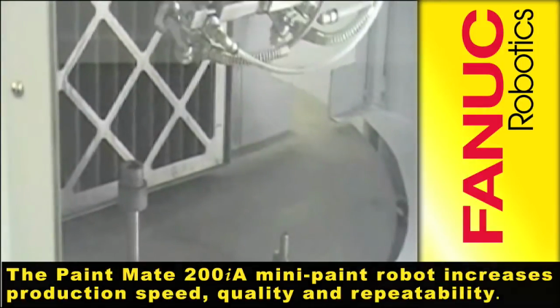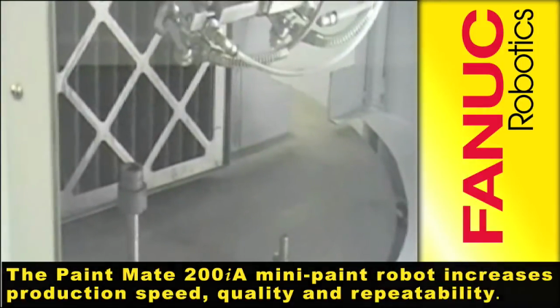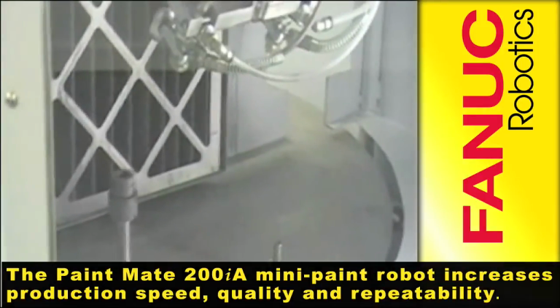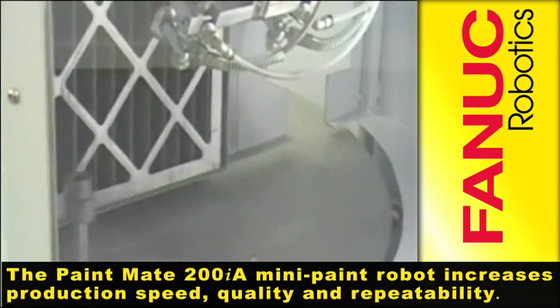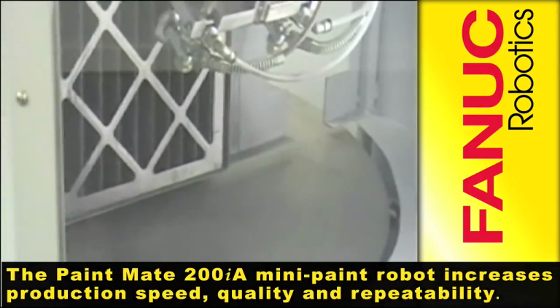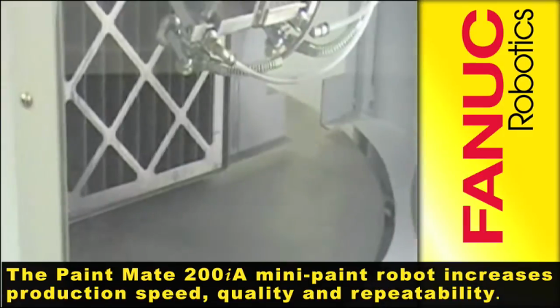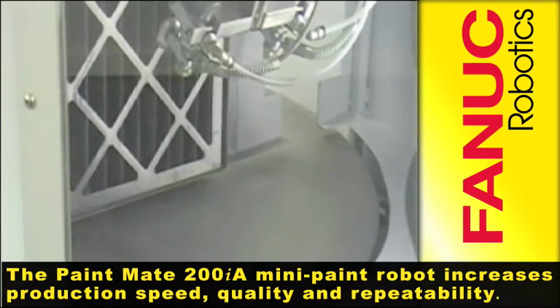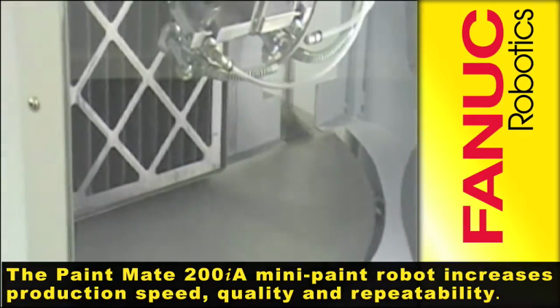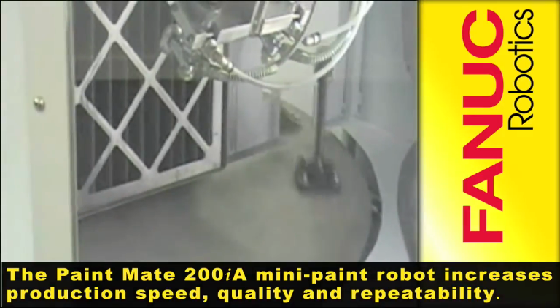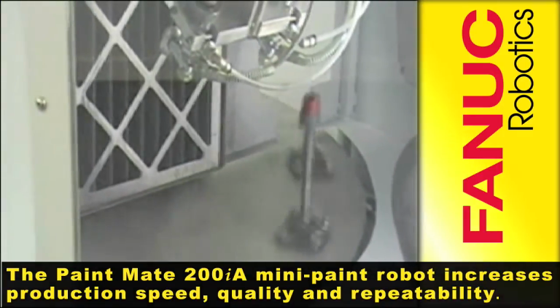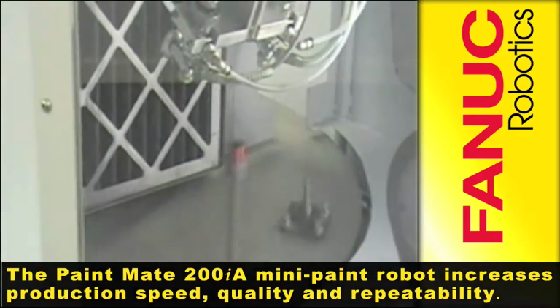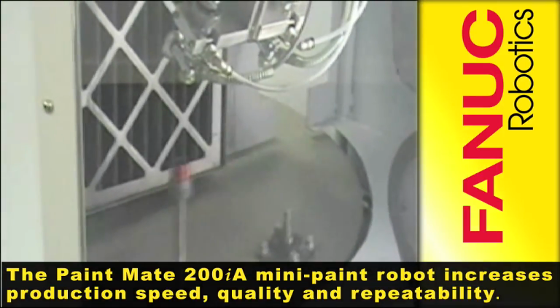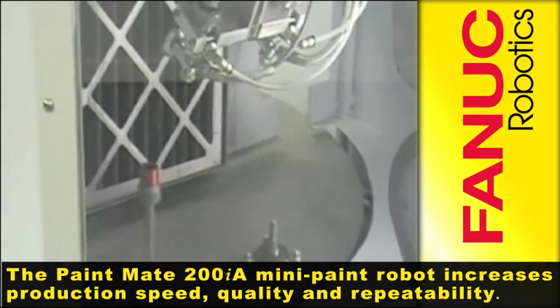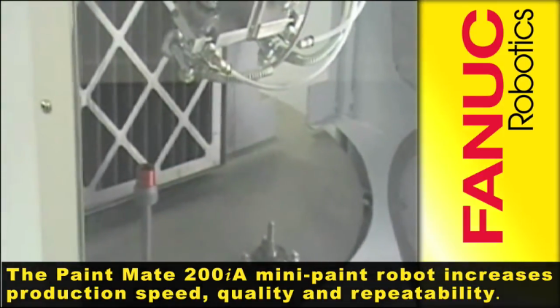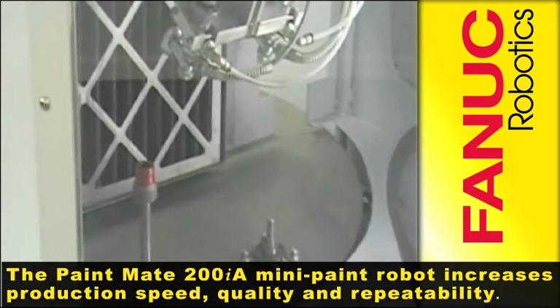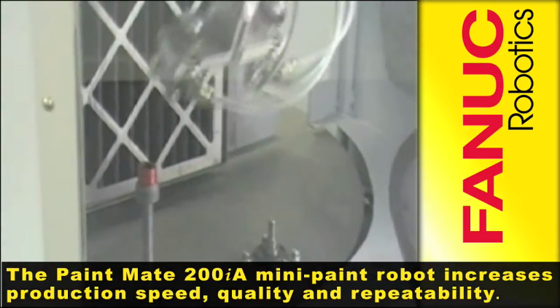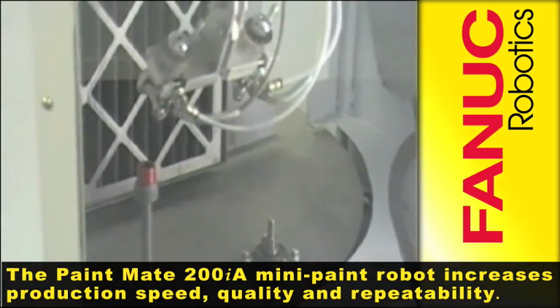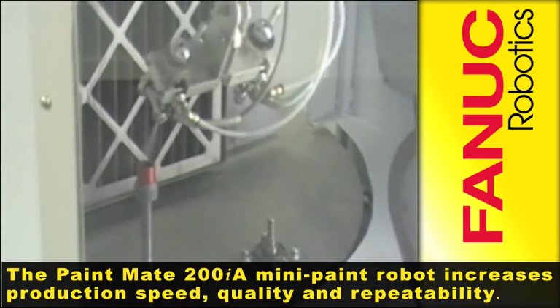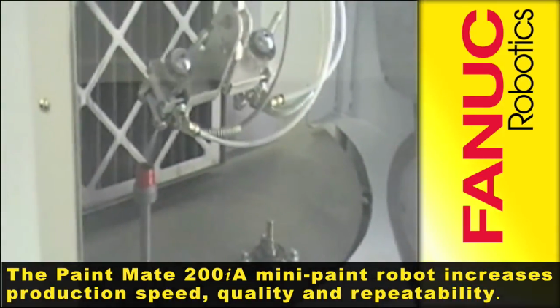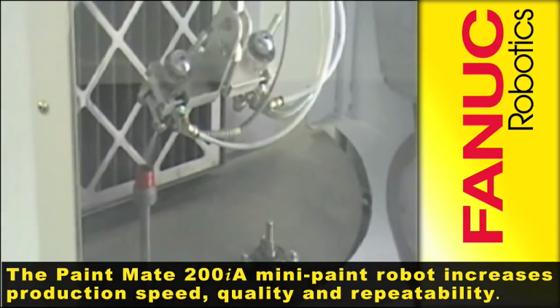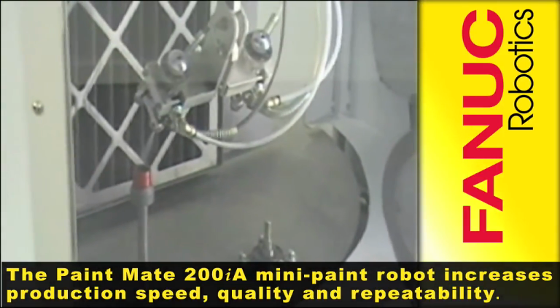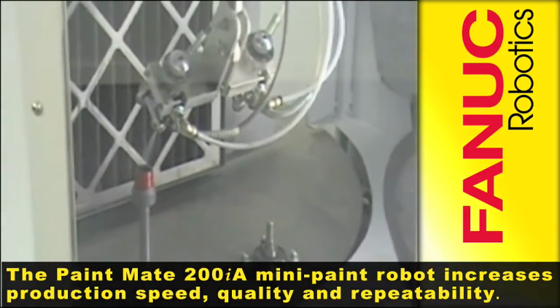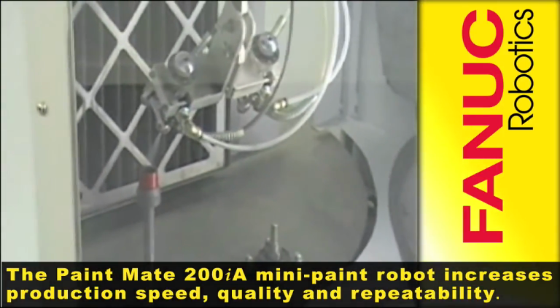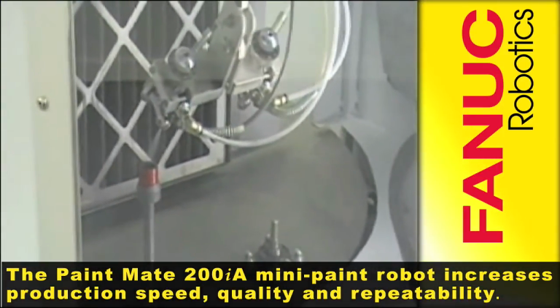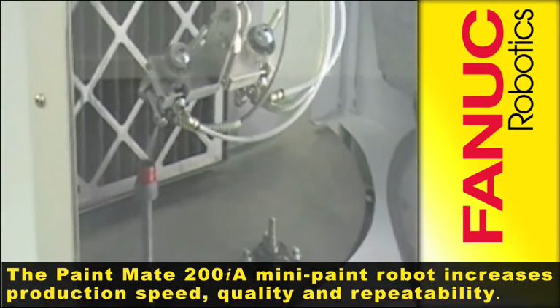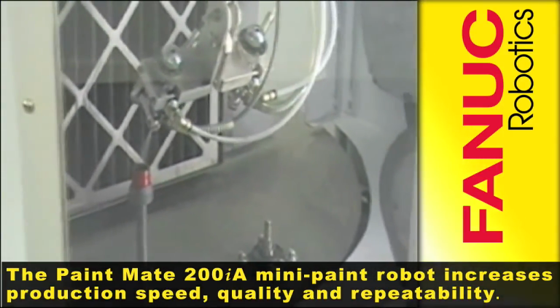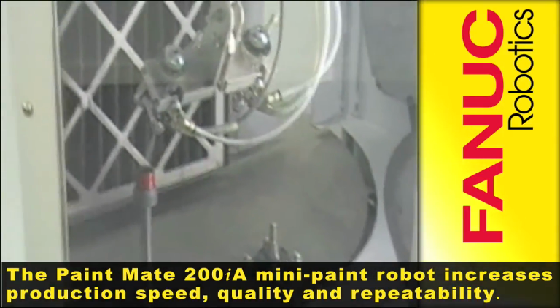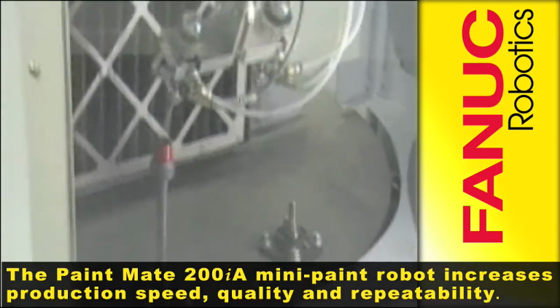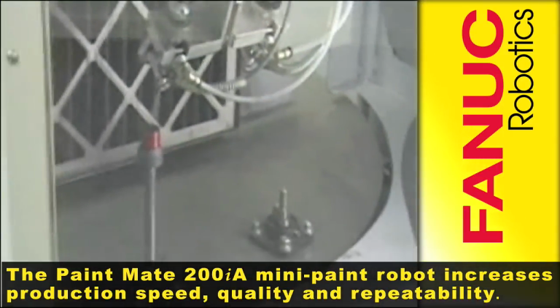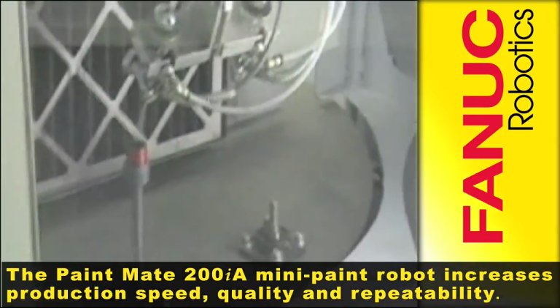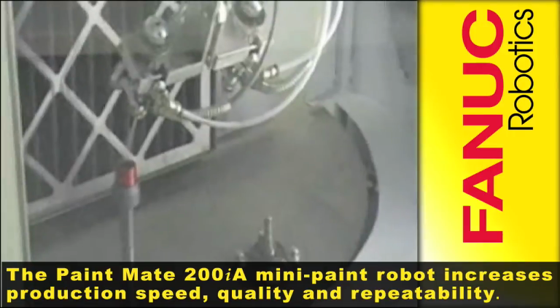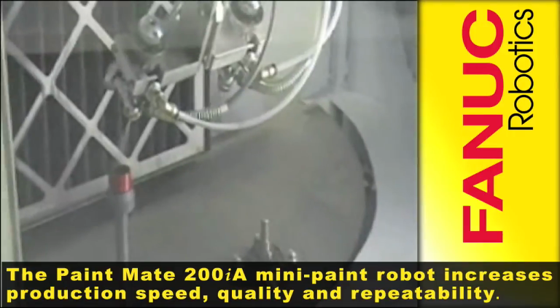The Paint Mate 200iA mini paint robot increases production speed, quality, and repeatability.